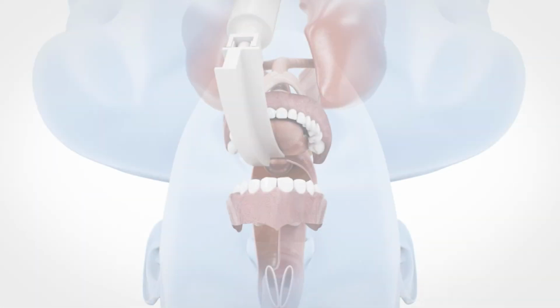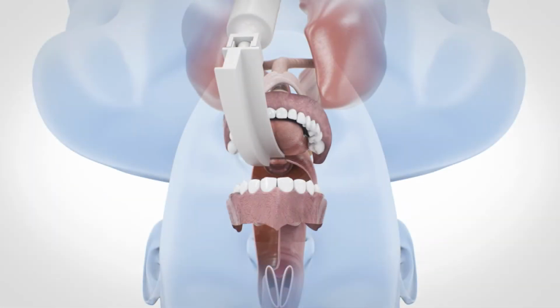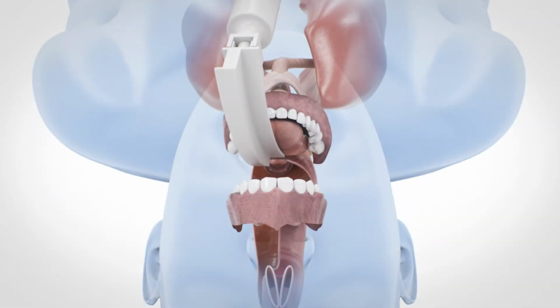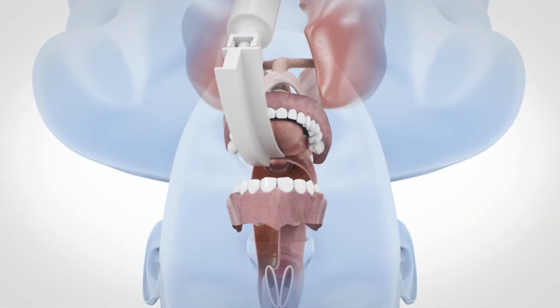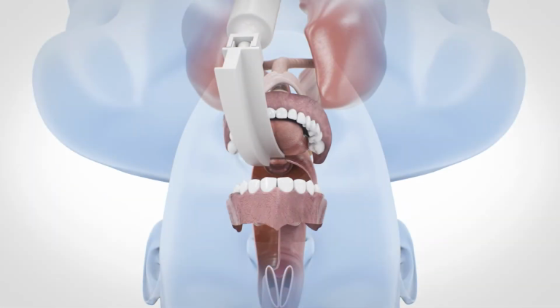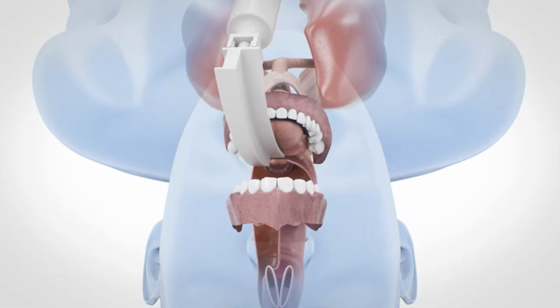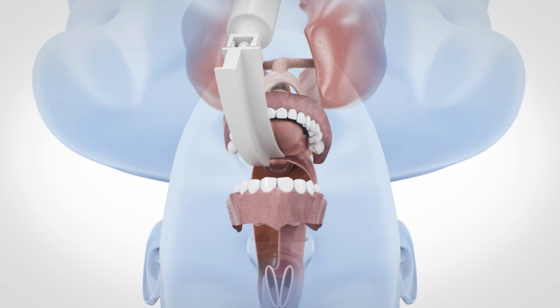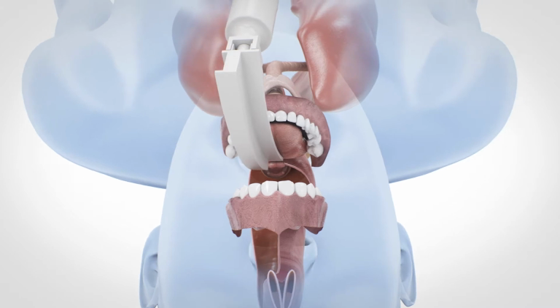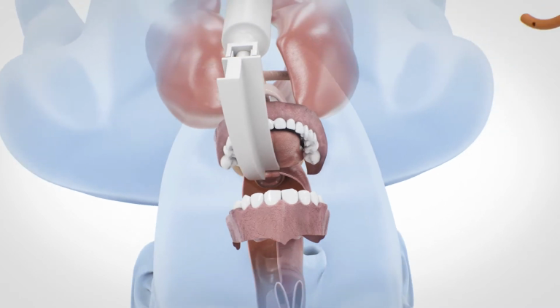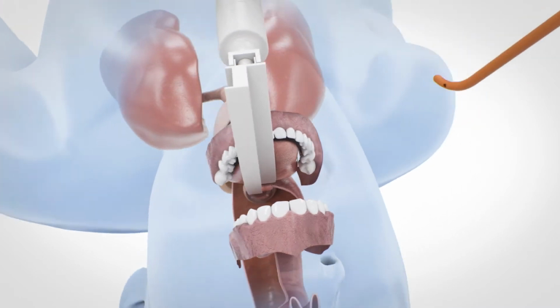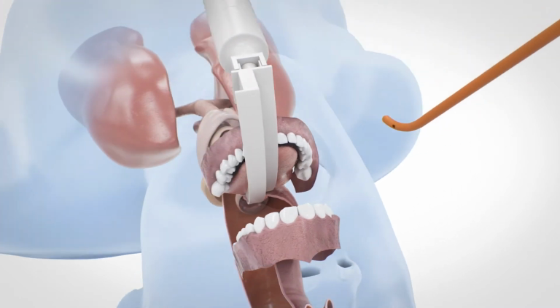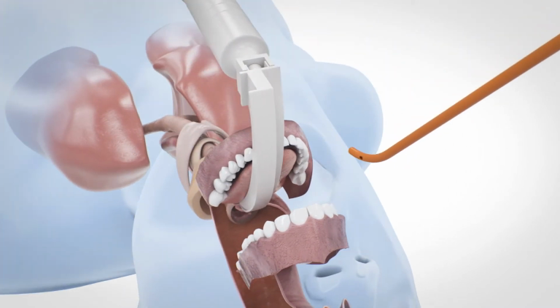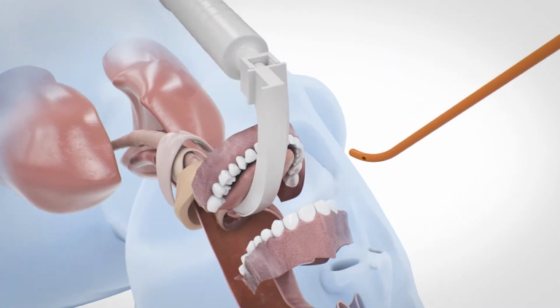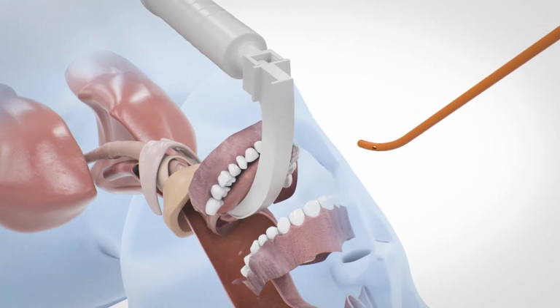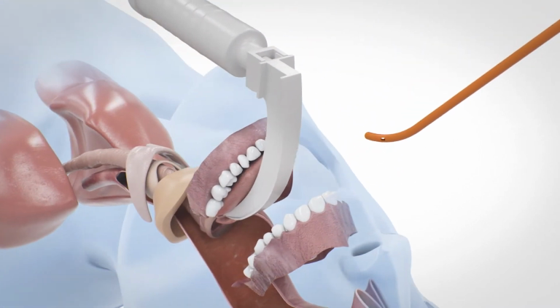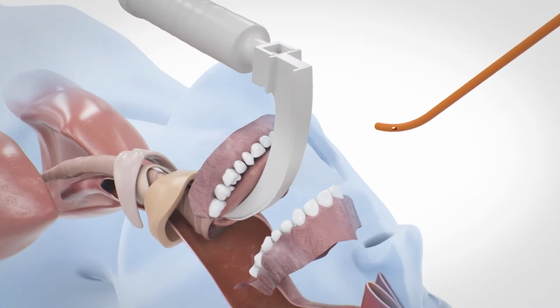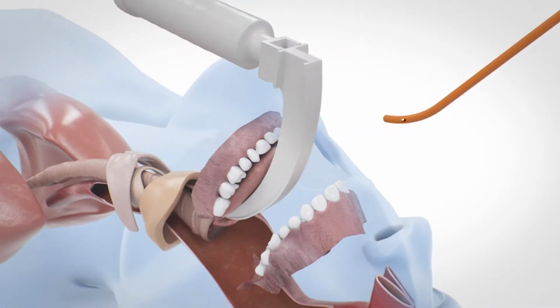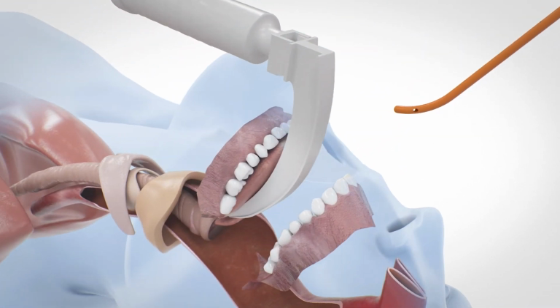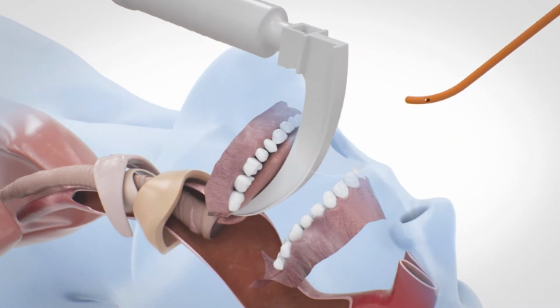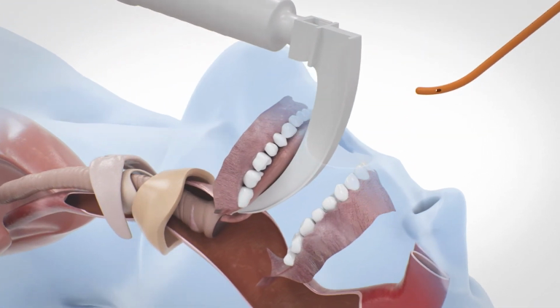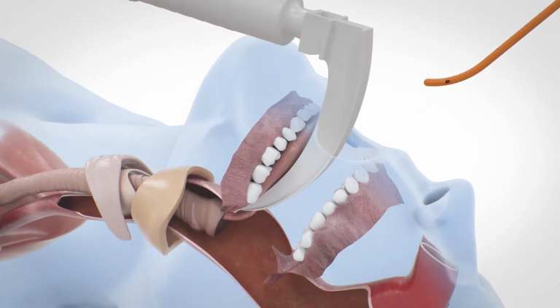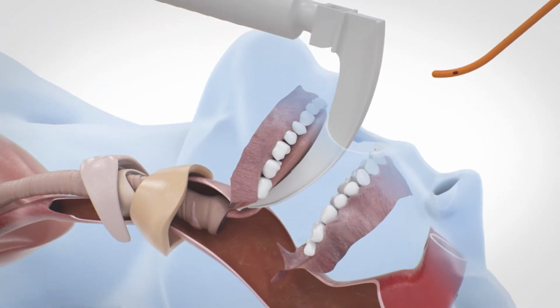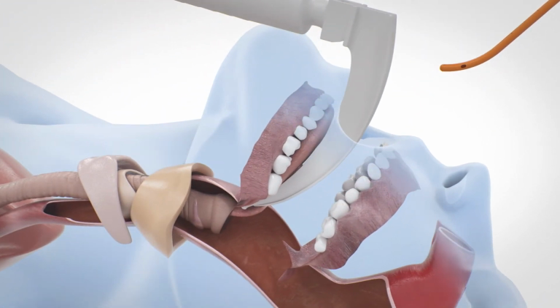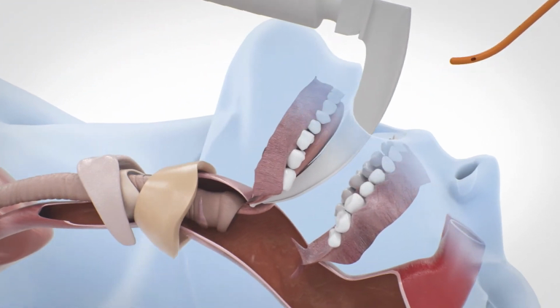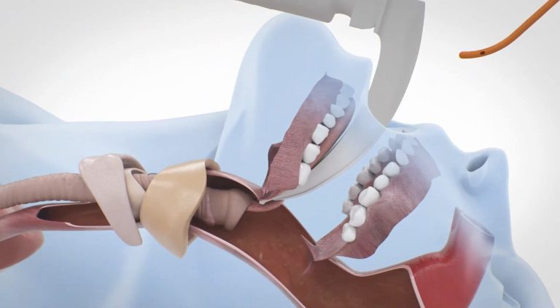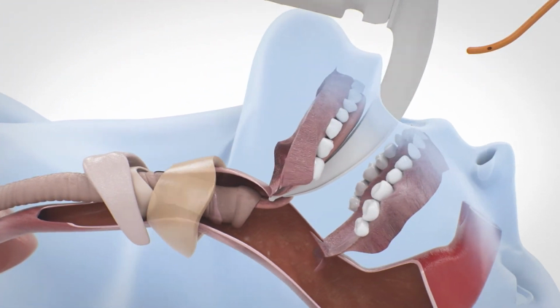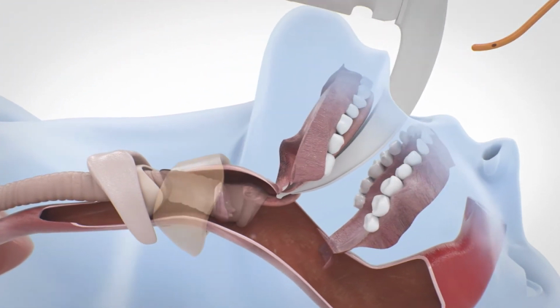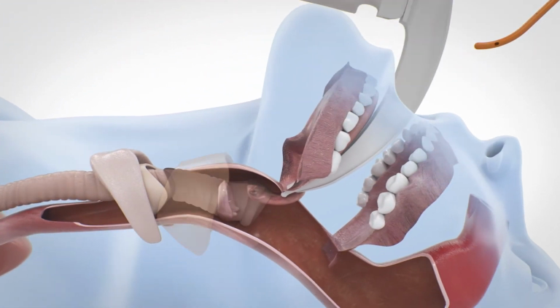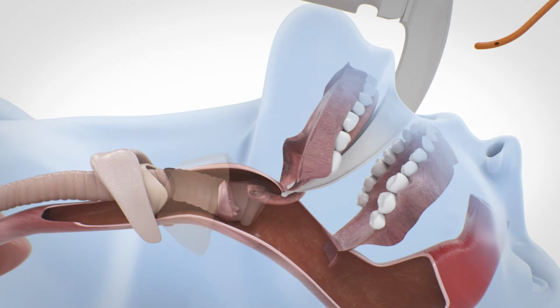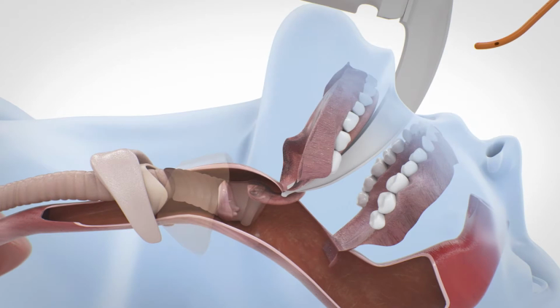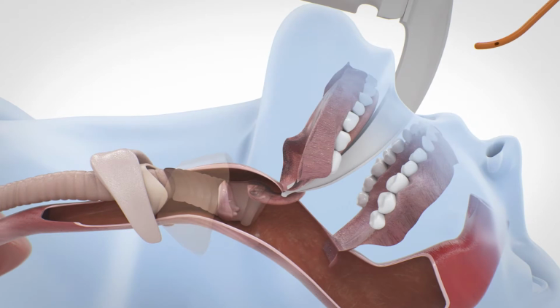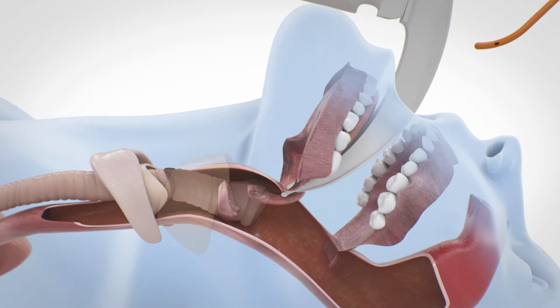If the glottis is visible, advance the EyeBougie through the vocal cords into the trachea between 2 and 3 cm.